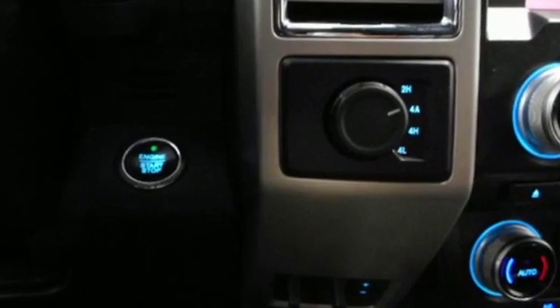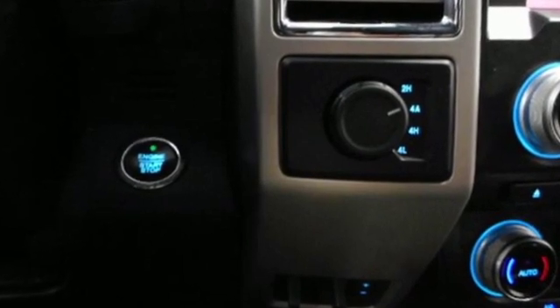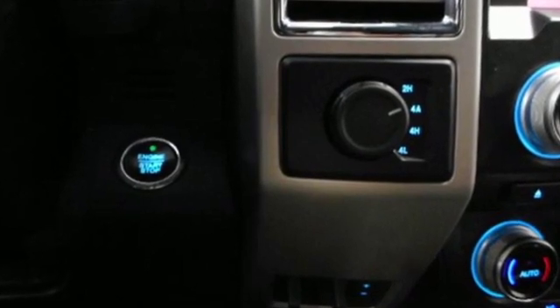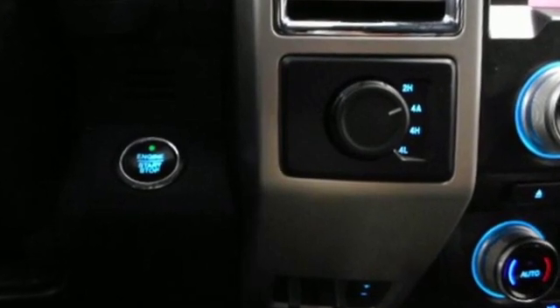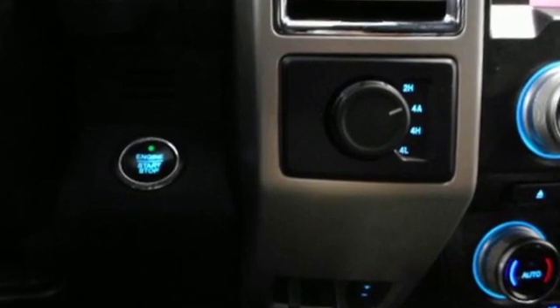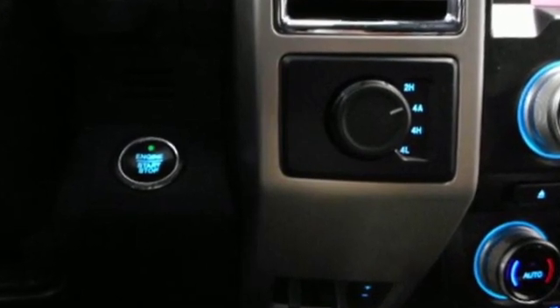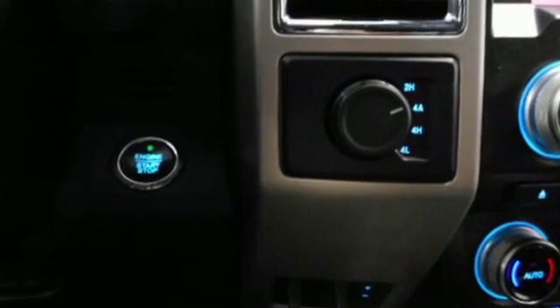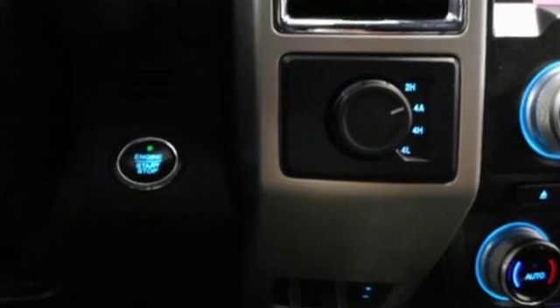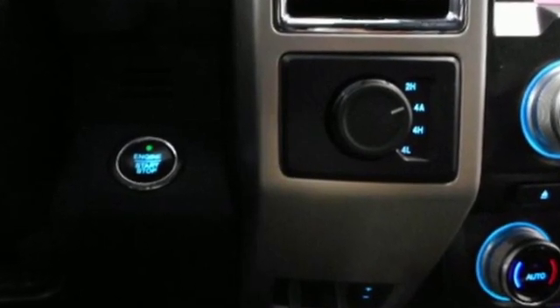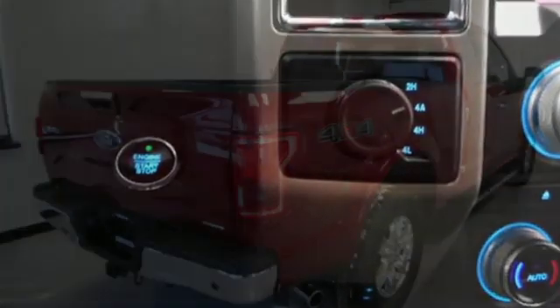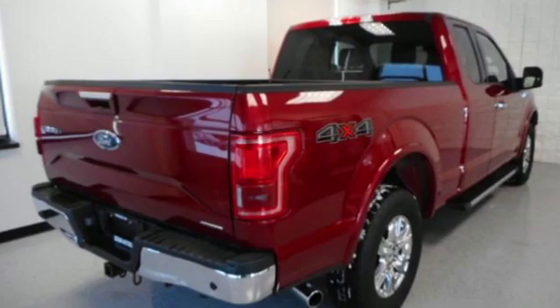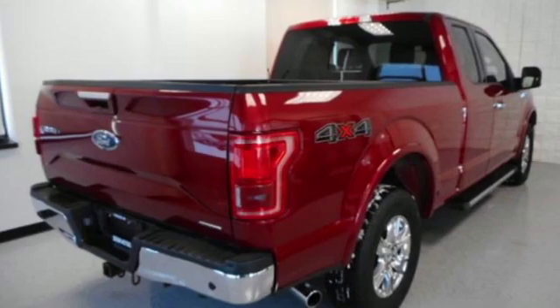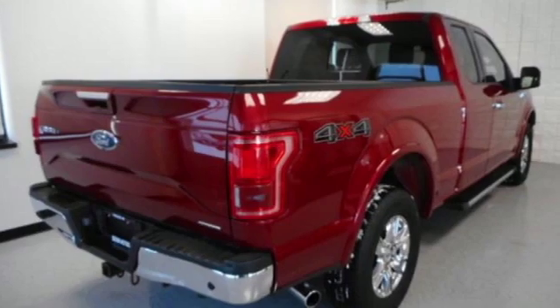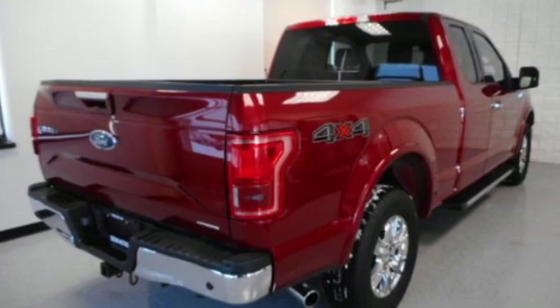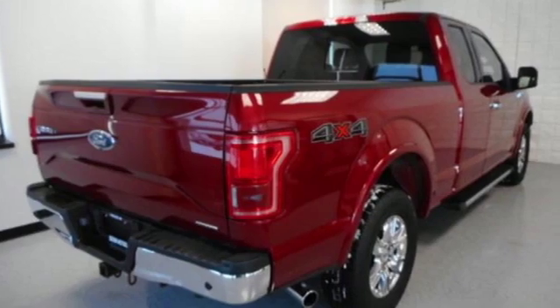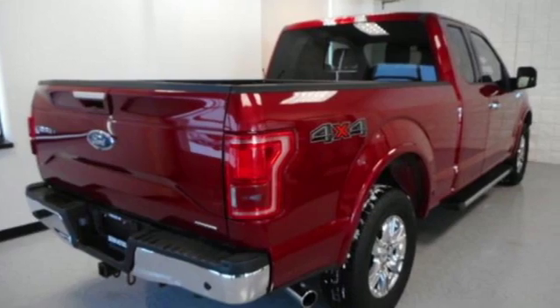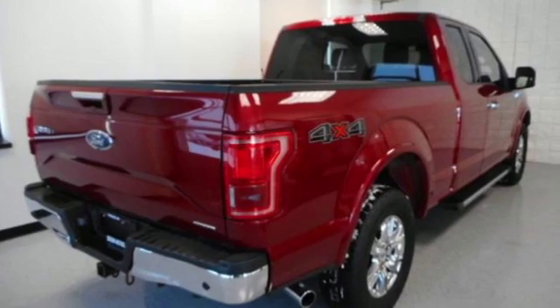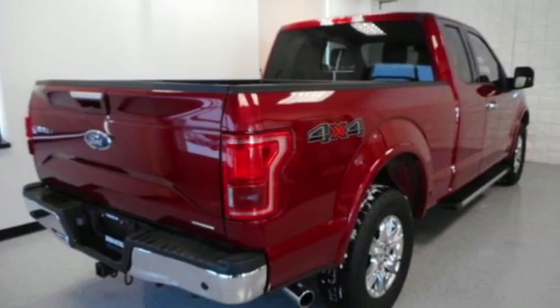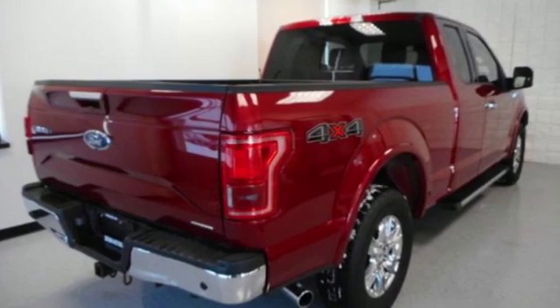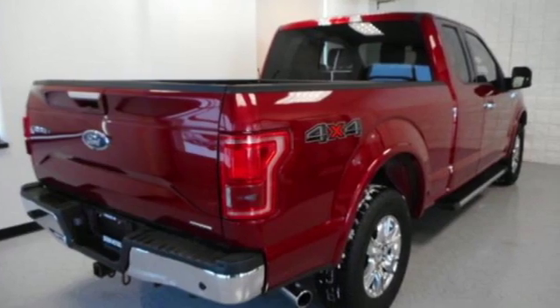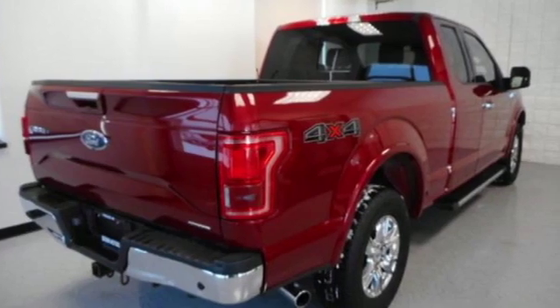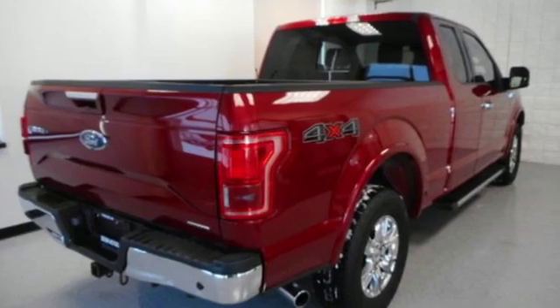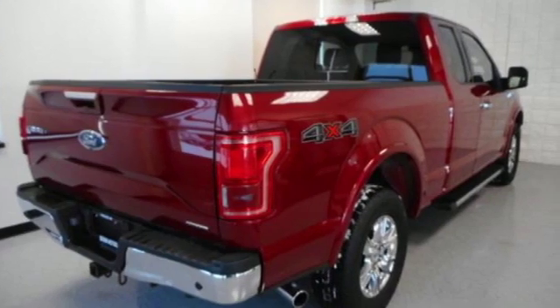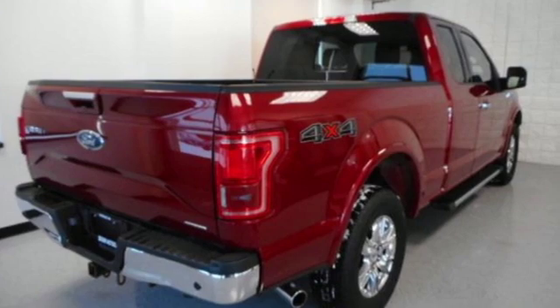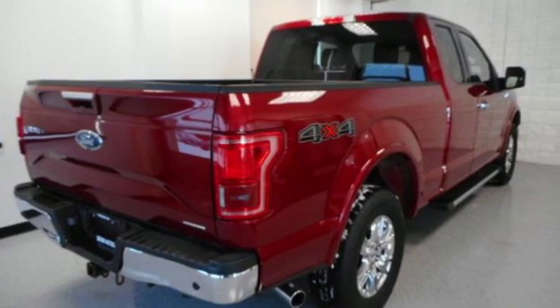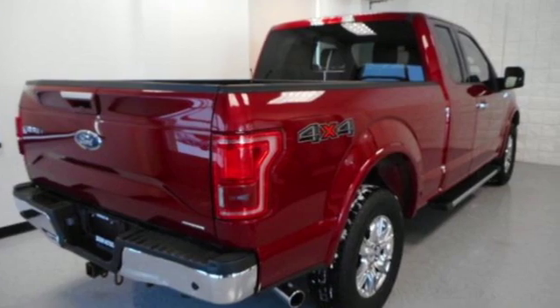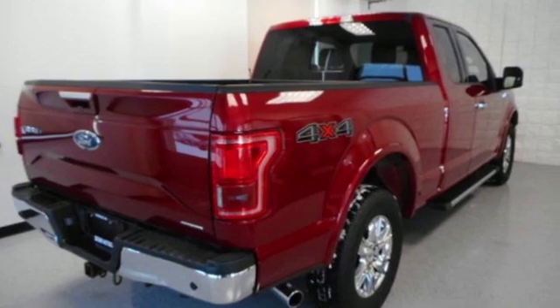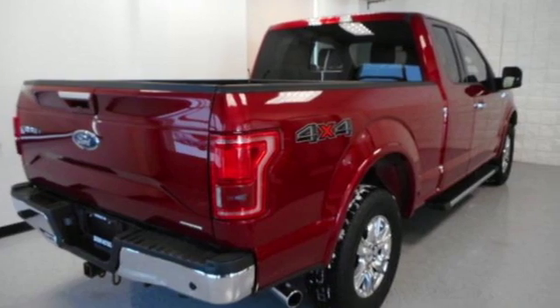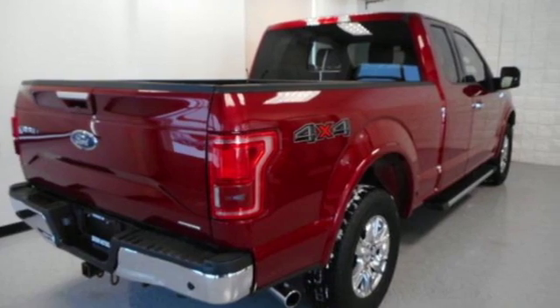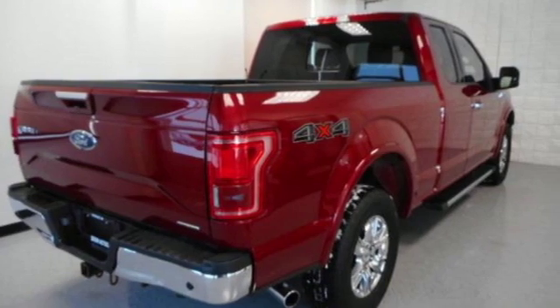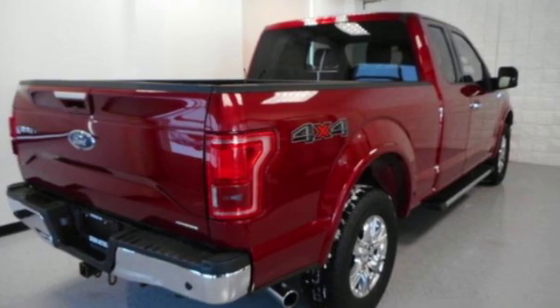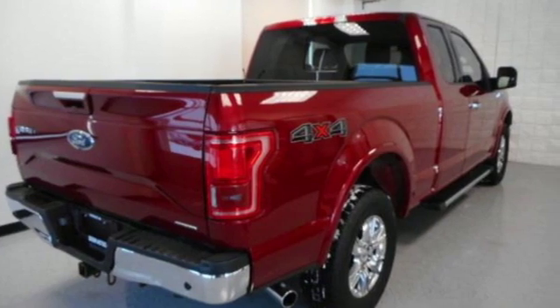Built on tradition, built to last — Ford. Driving is believing, test drive it today.